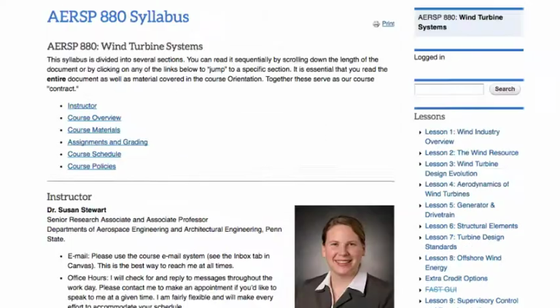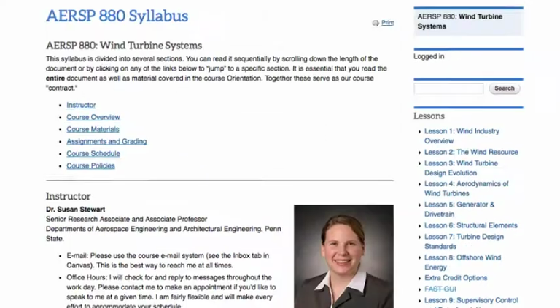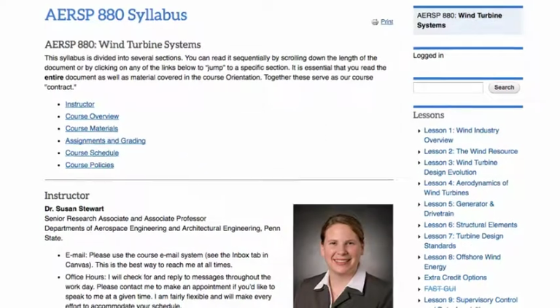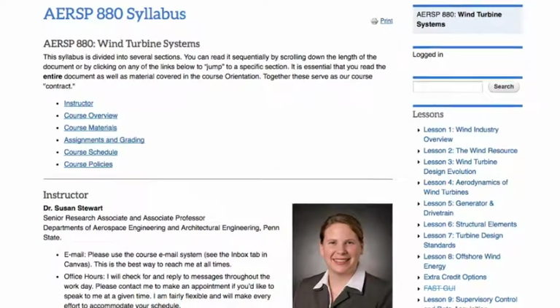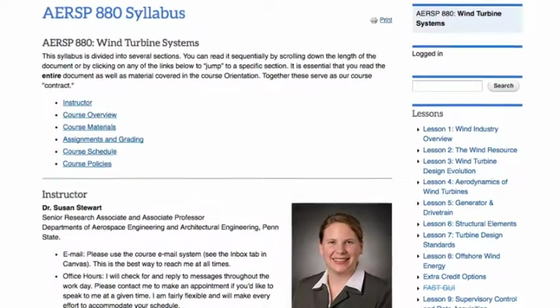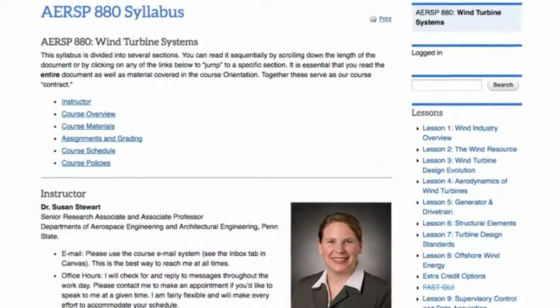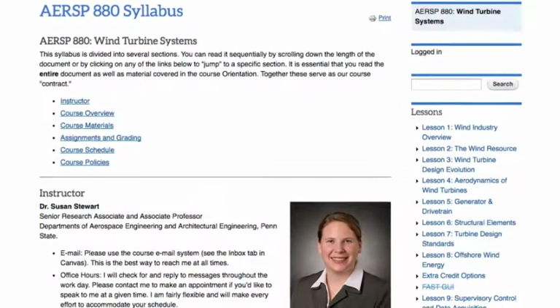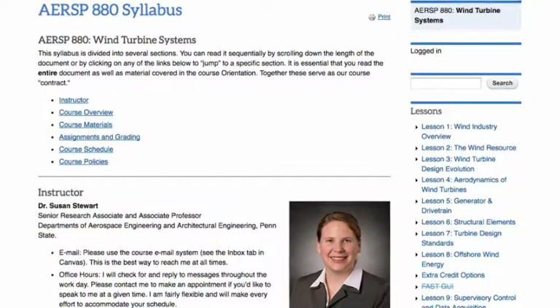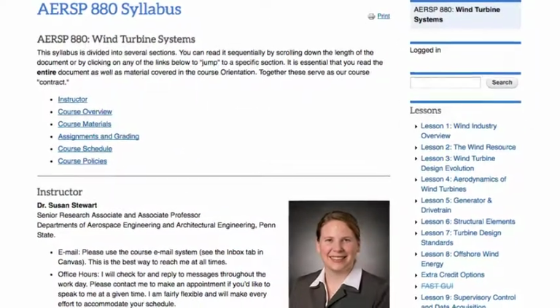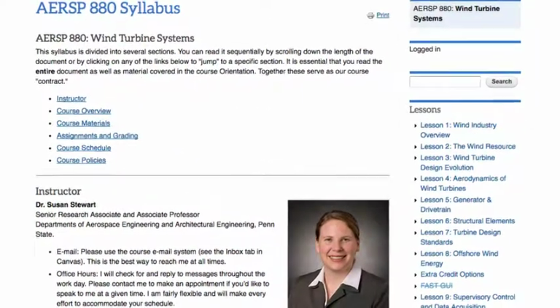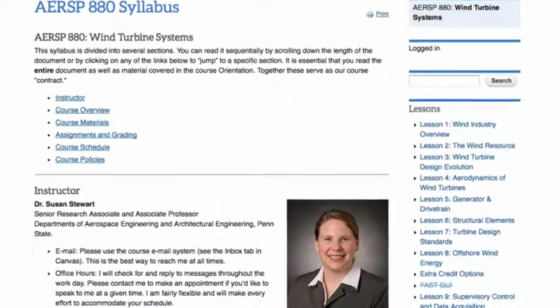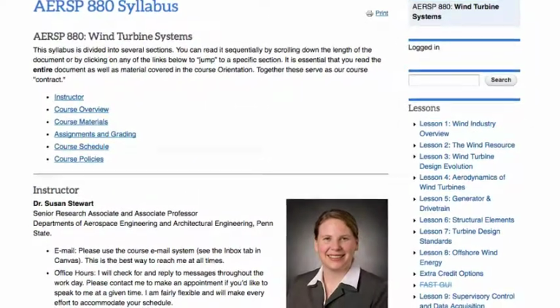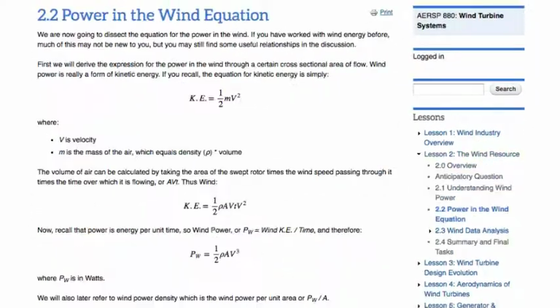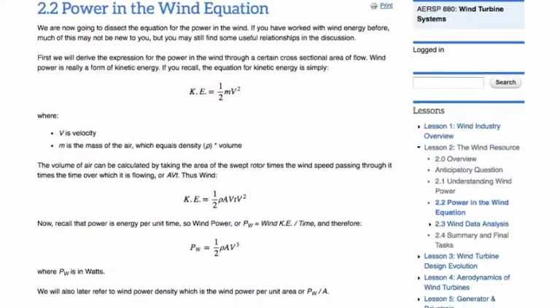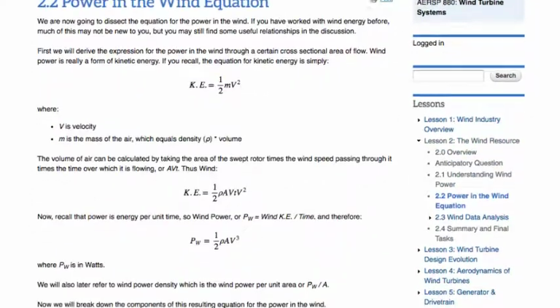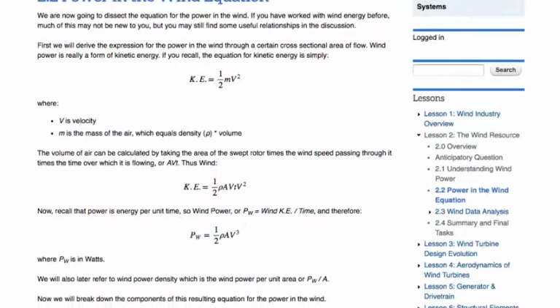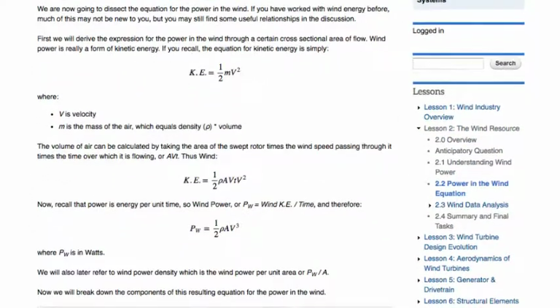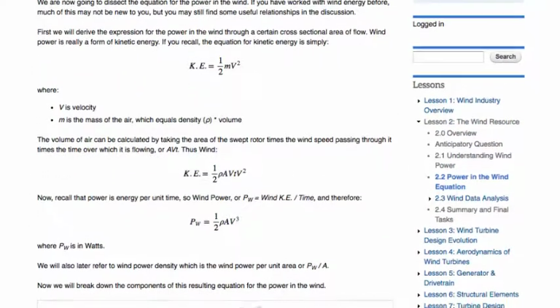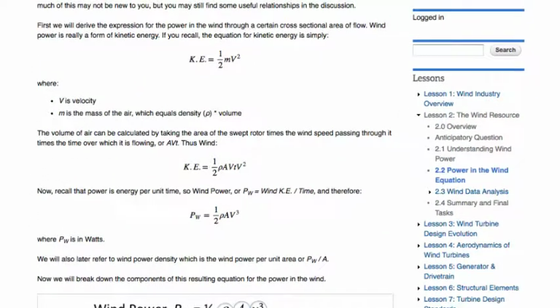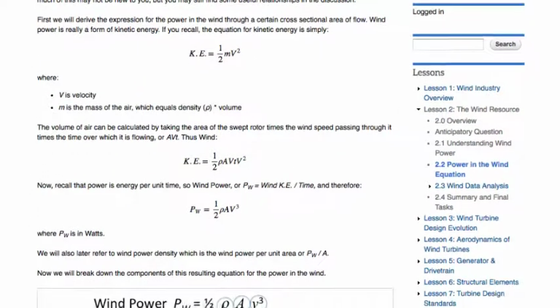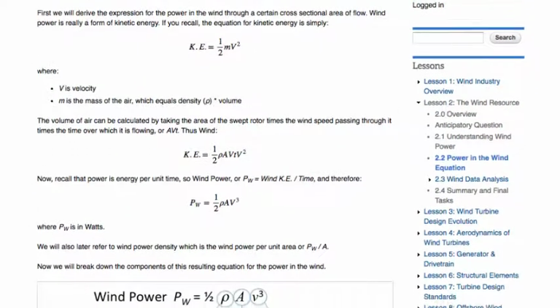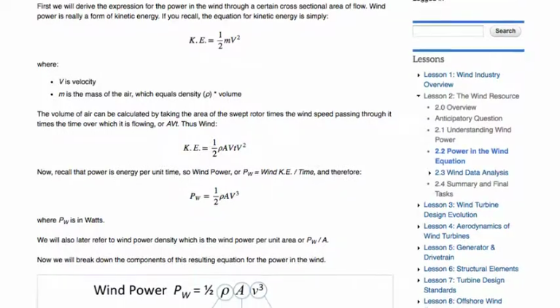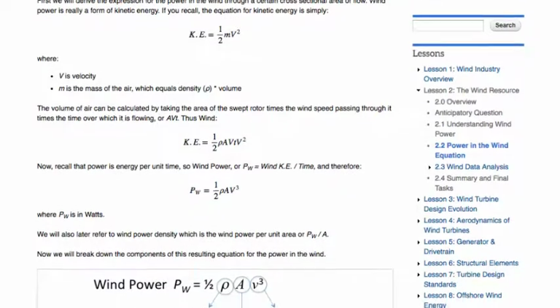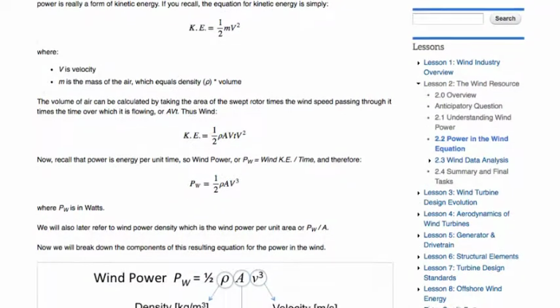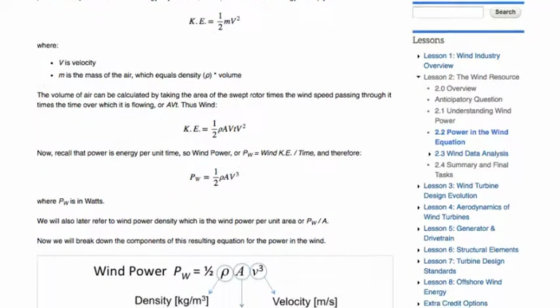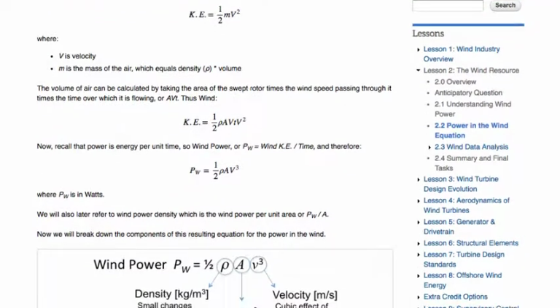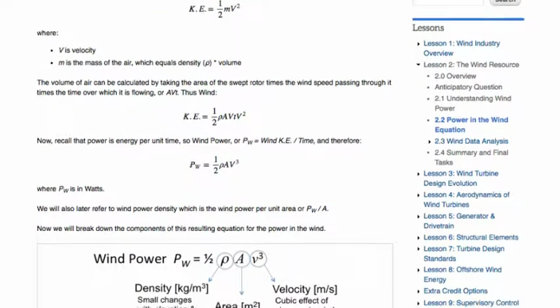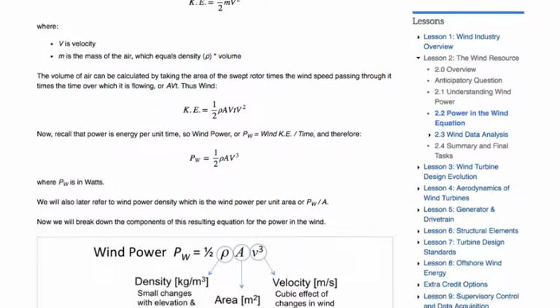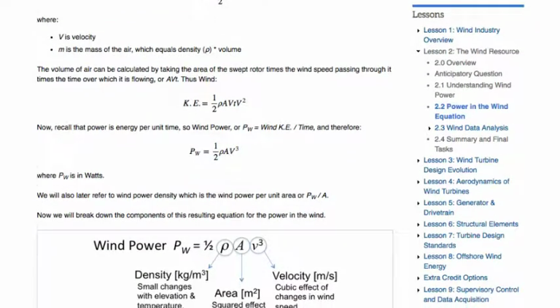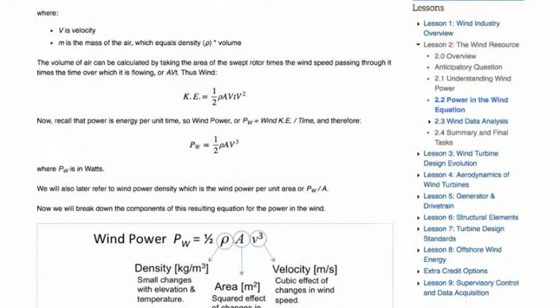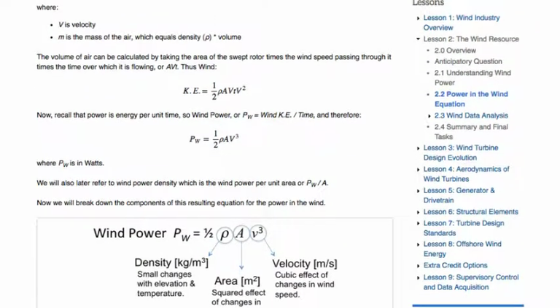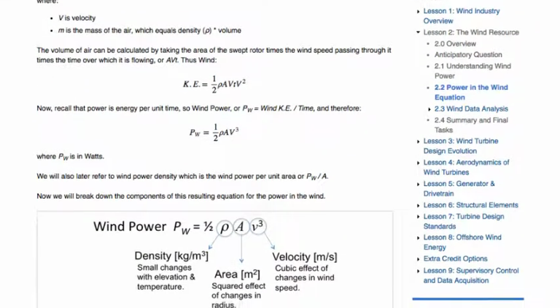Aerospace 880, Wind Turbine Systems, is an overview of wind turbine technology and the critical elements of turbine systems design.